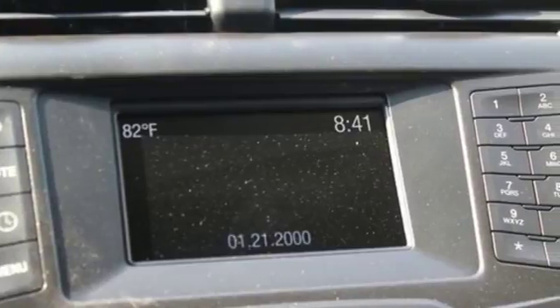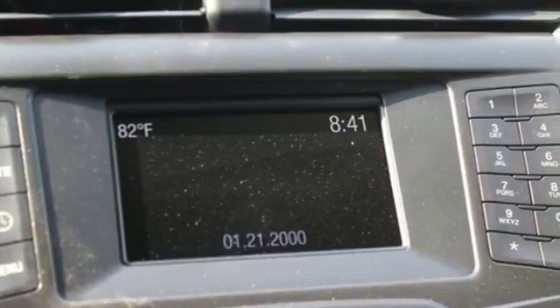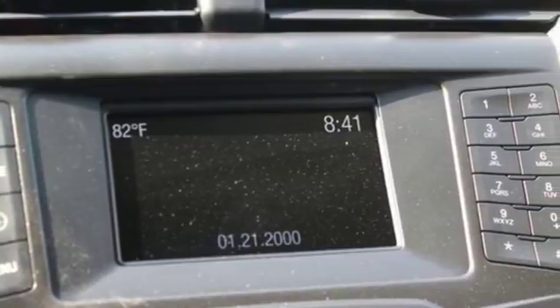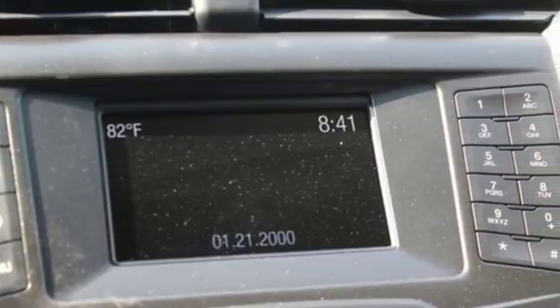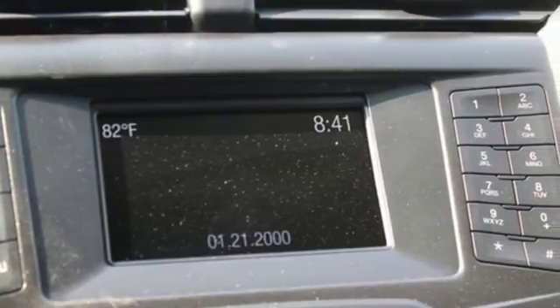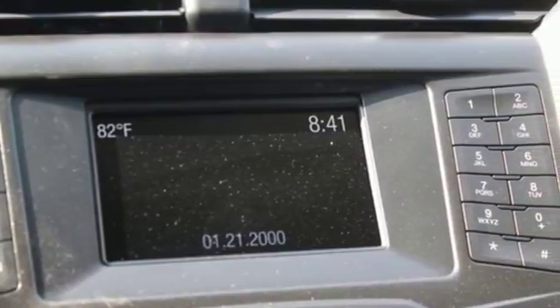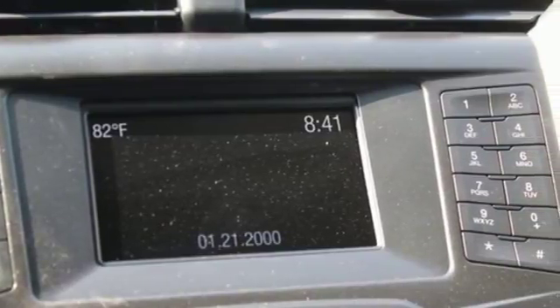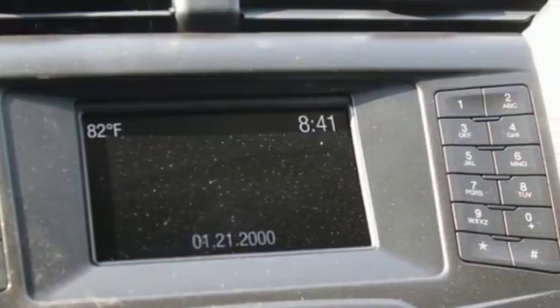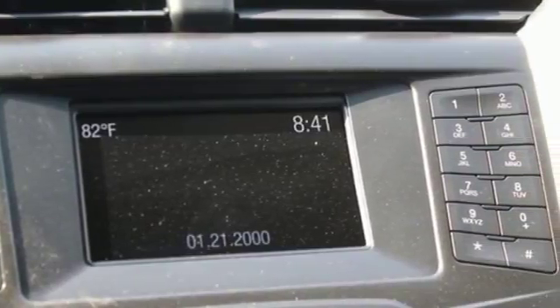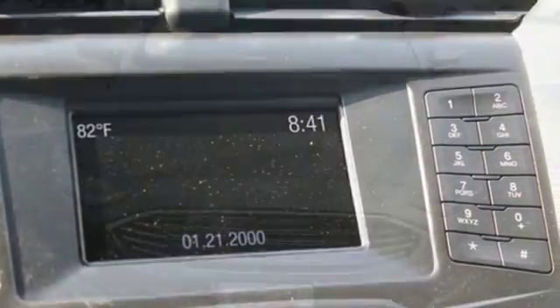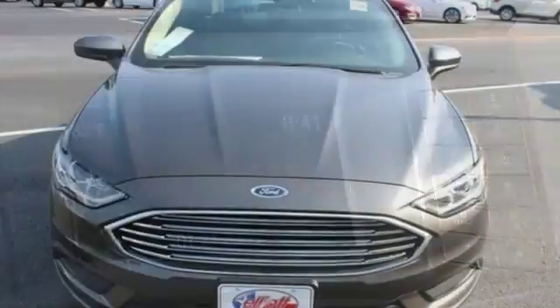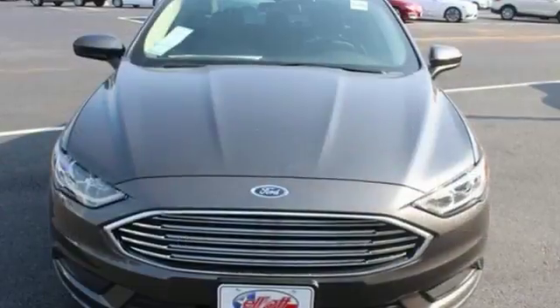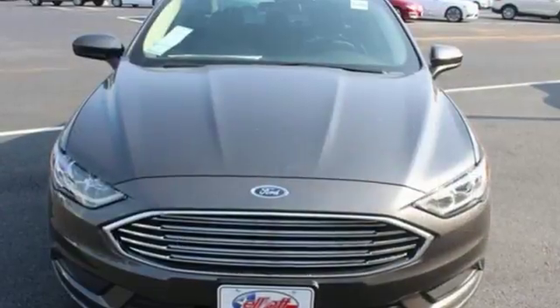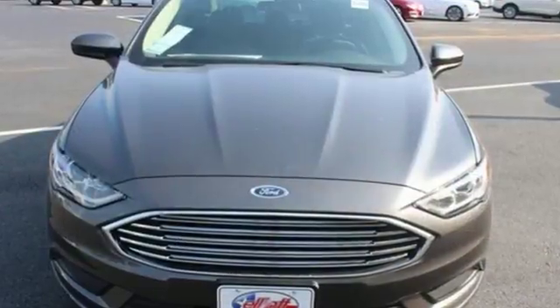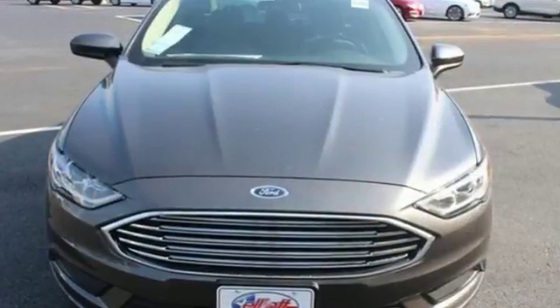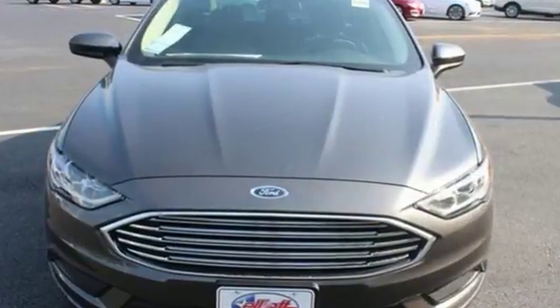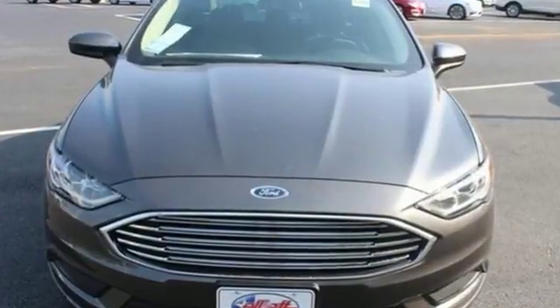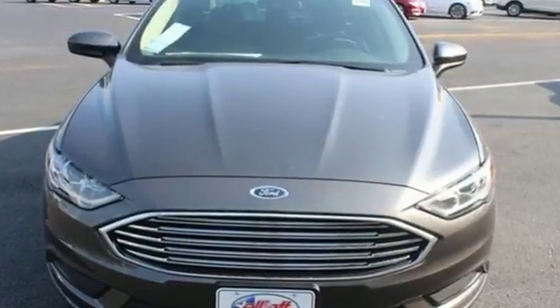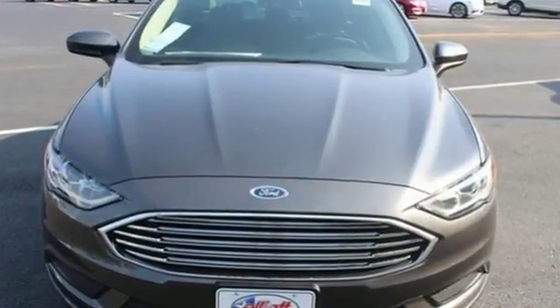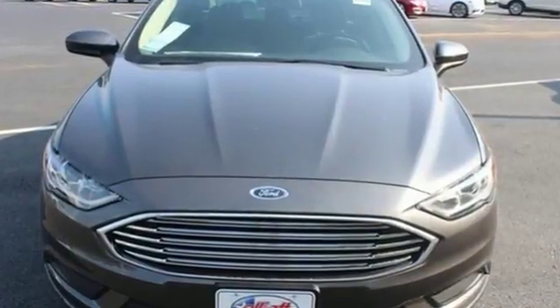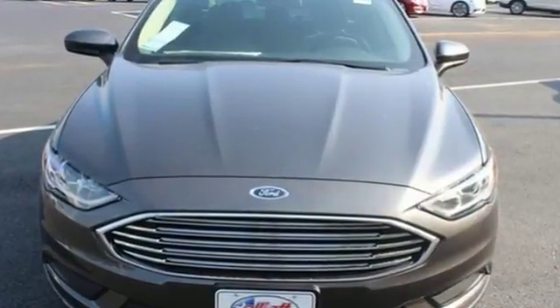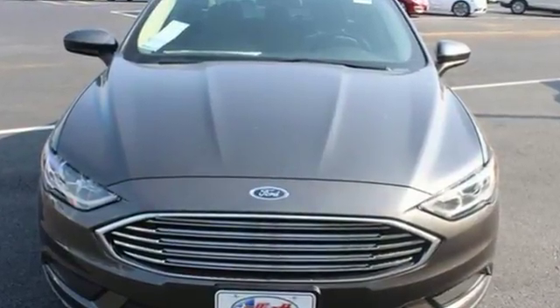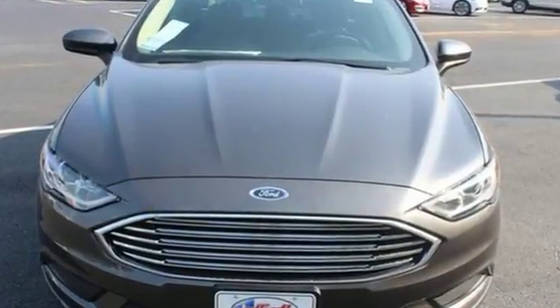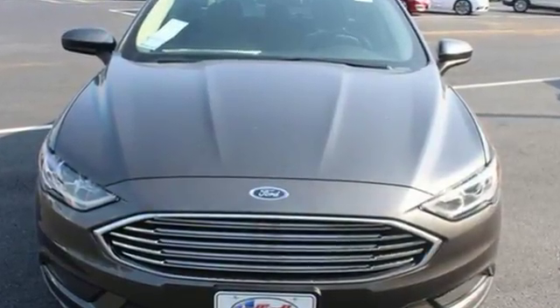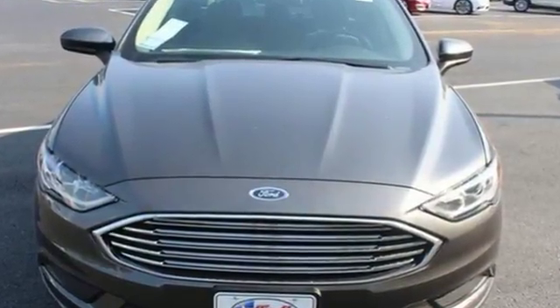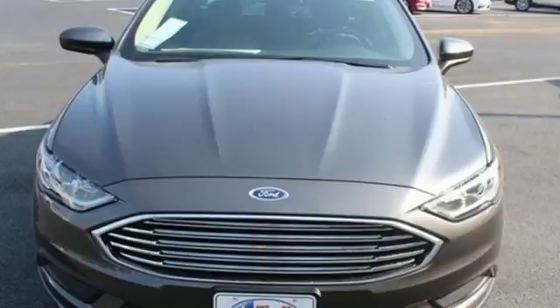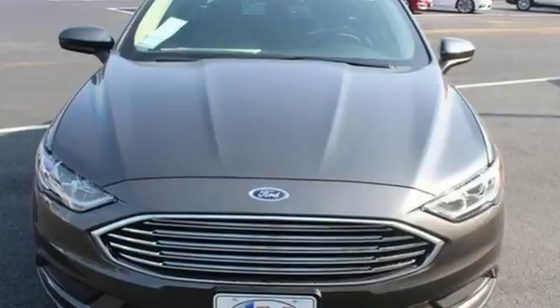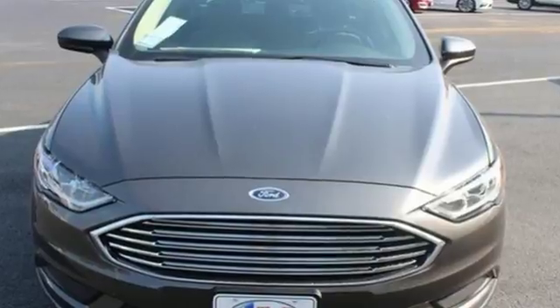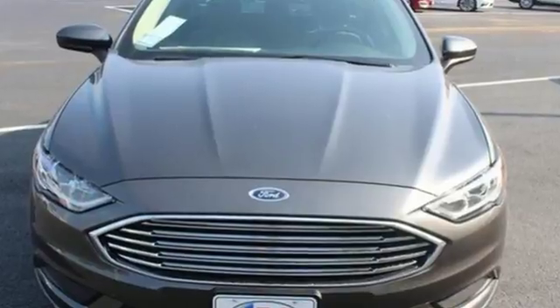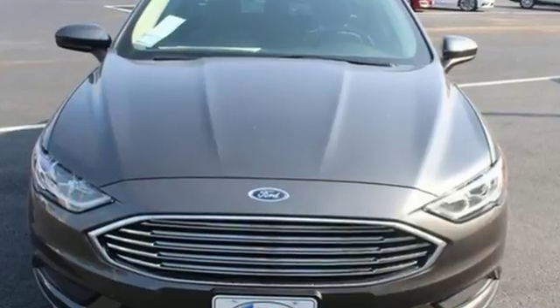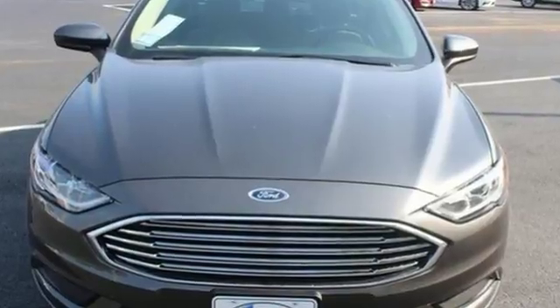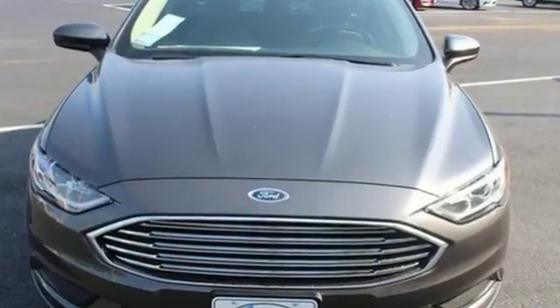Built on tradition, built to last — Ford. See it for yourself when you take it for a test drive.